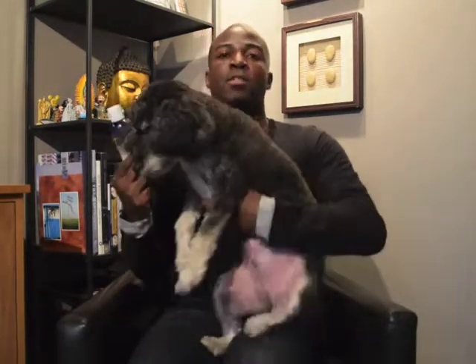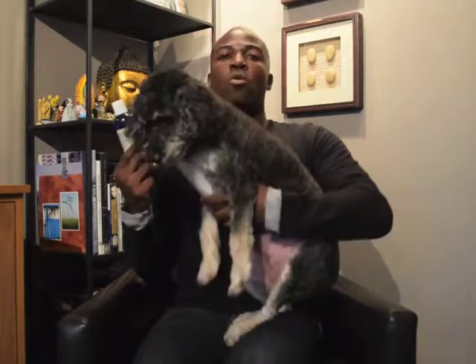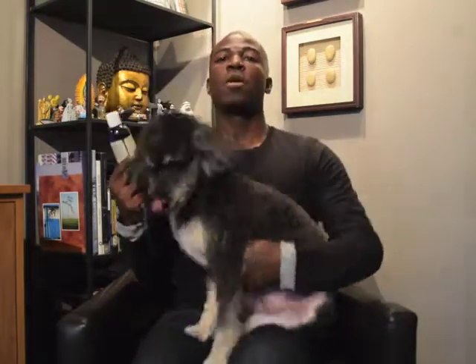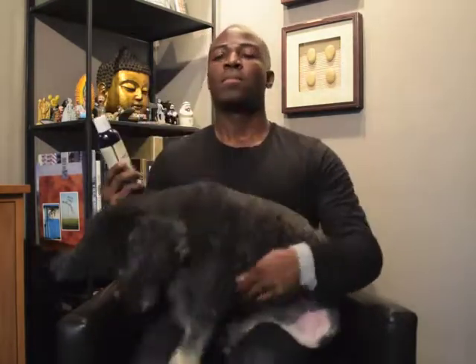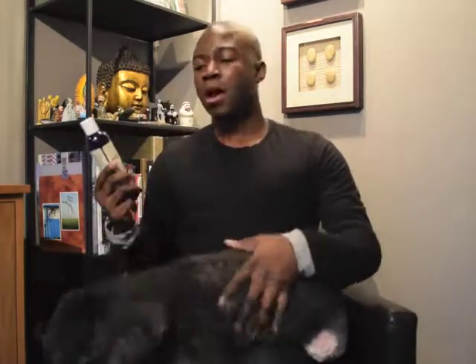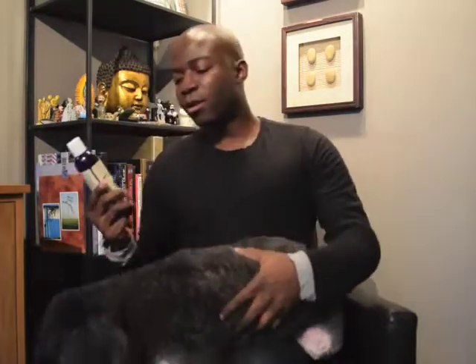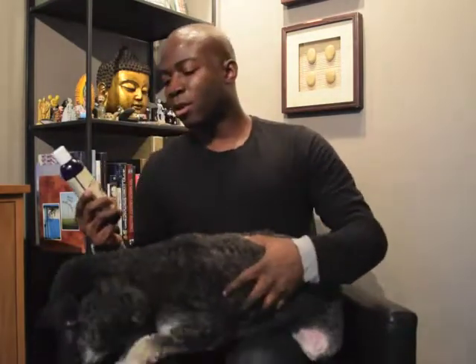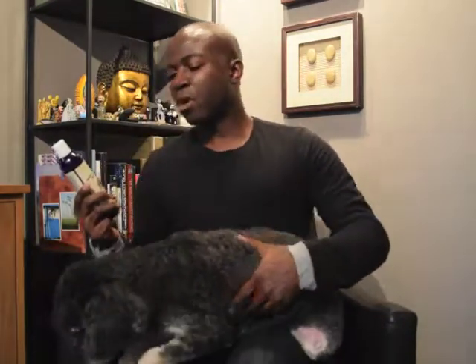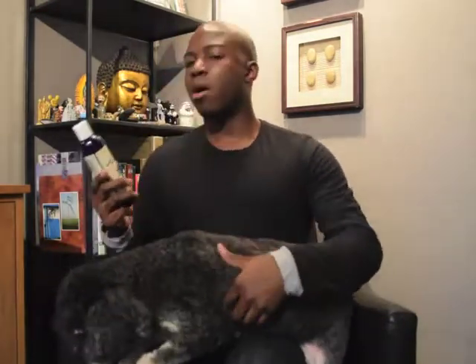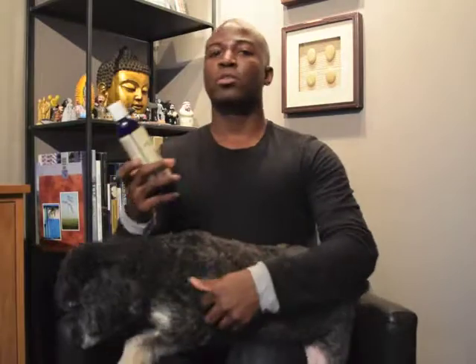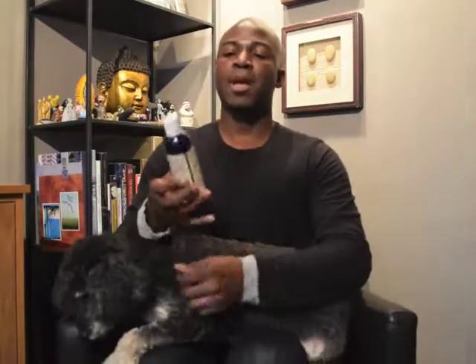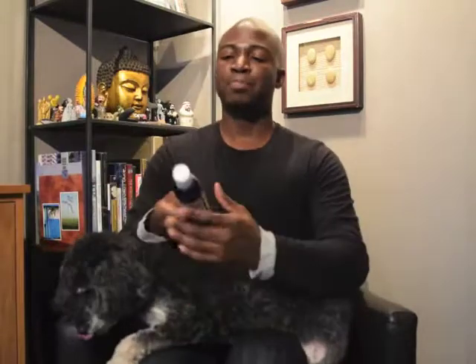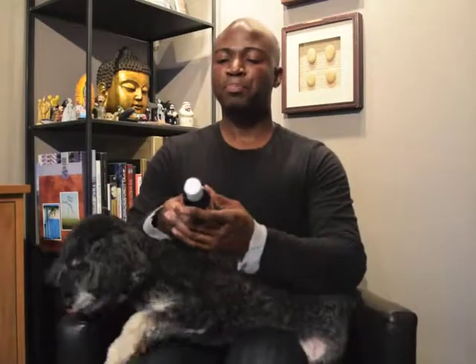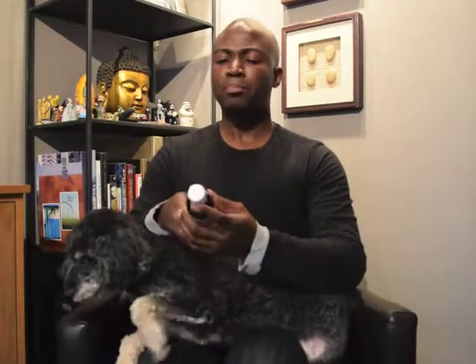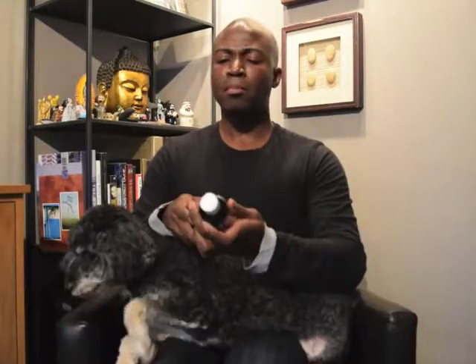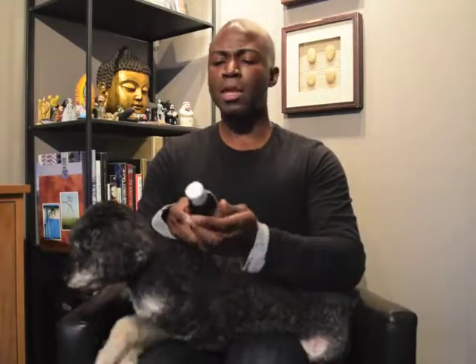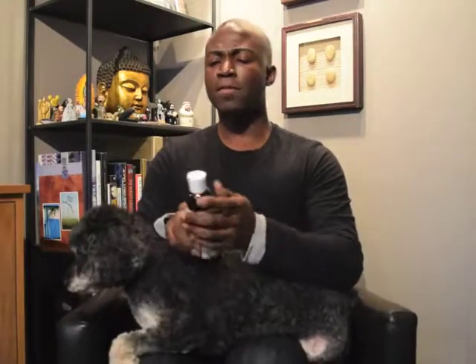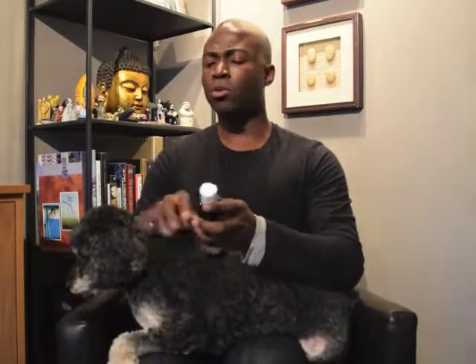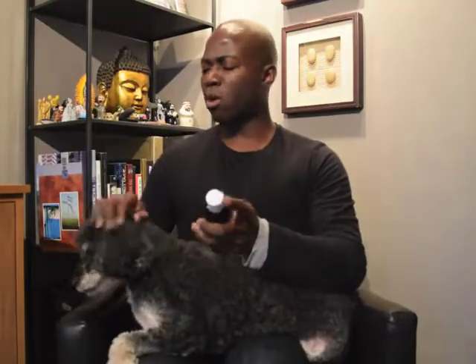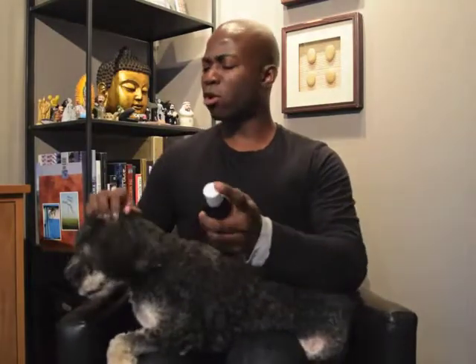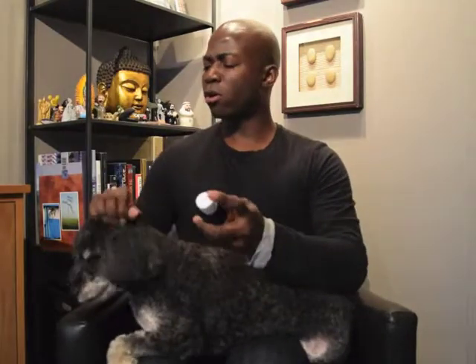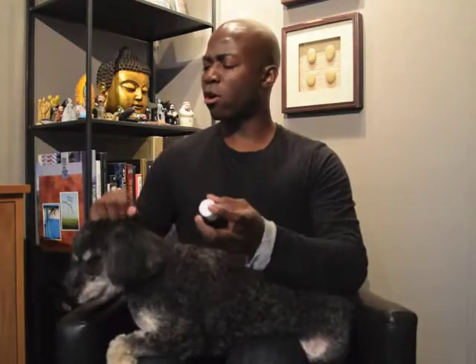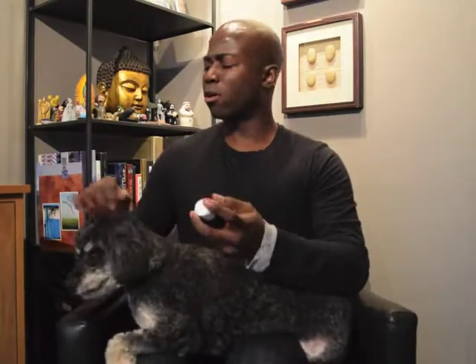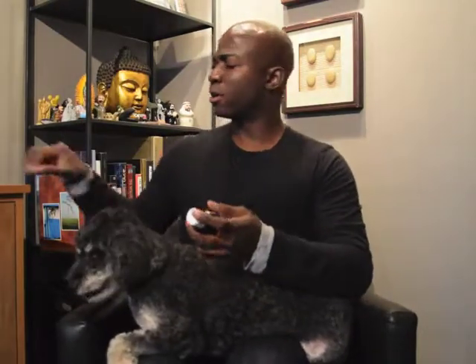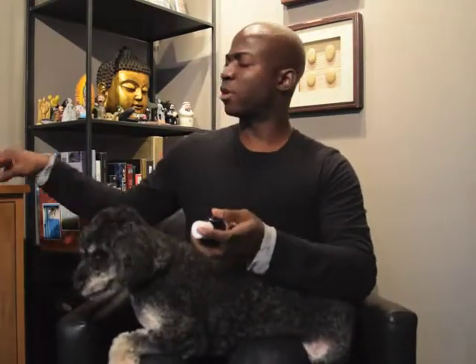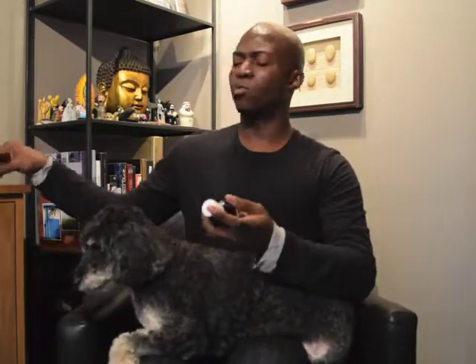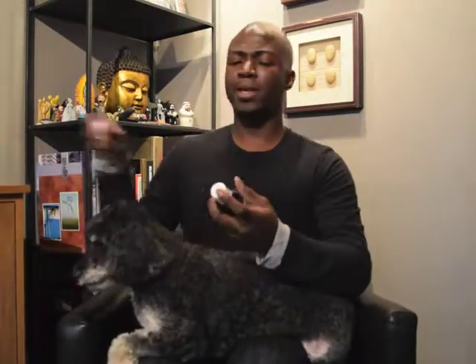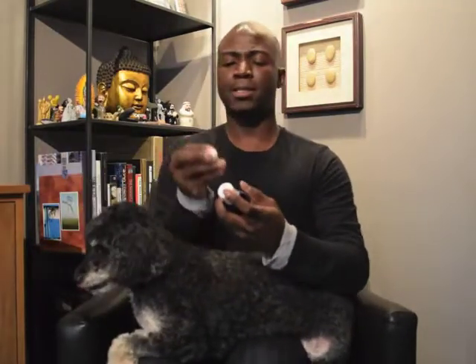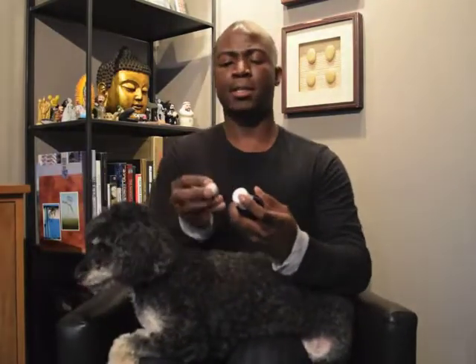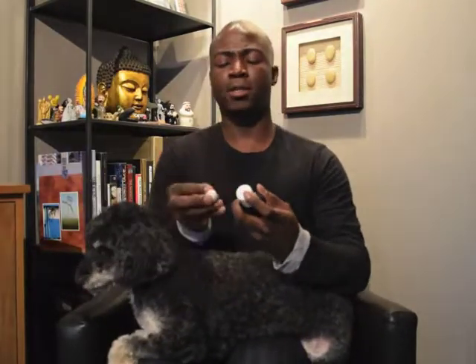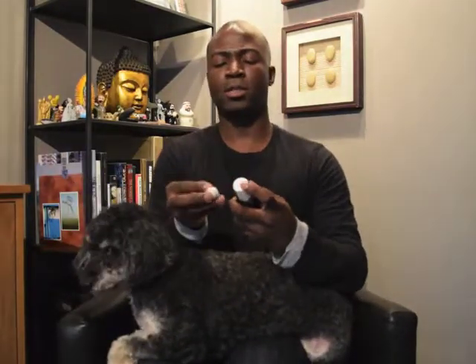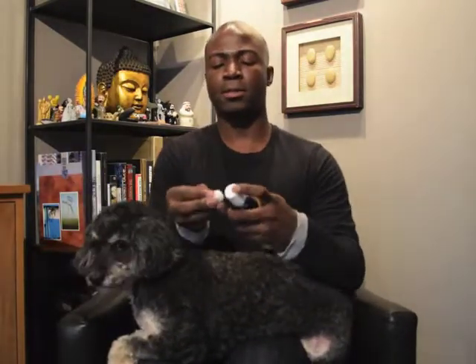So Dada, you're going to be our model today, even though you are a darker dog and we don't really see the tear stains.